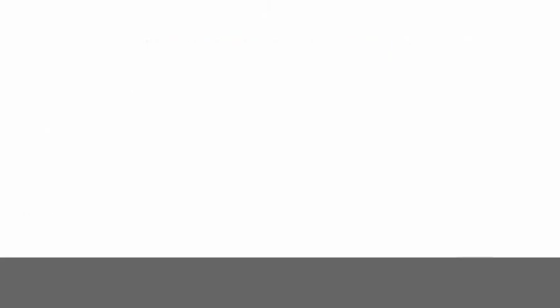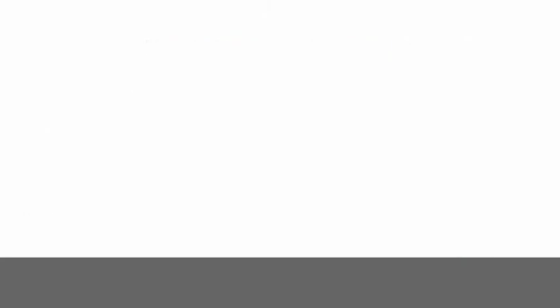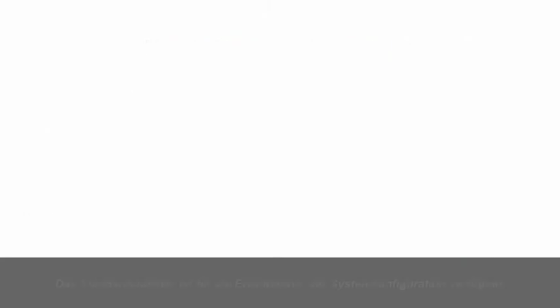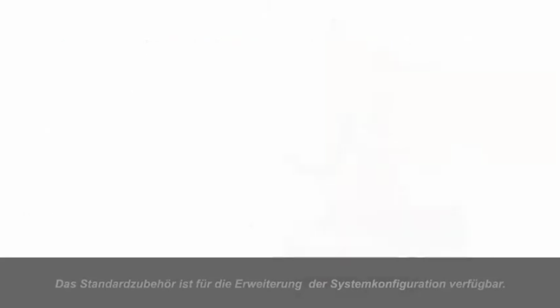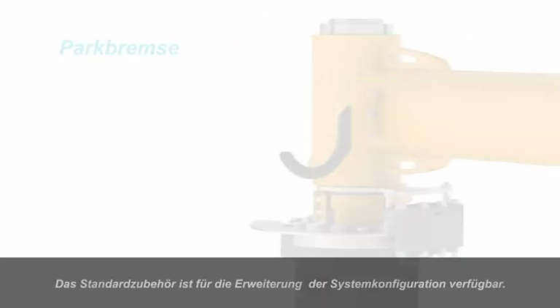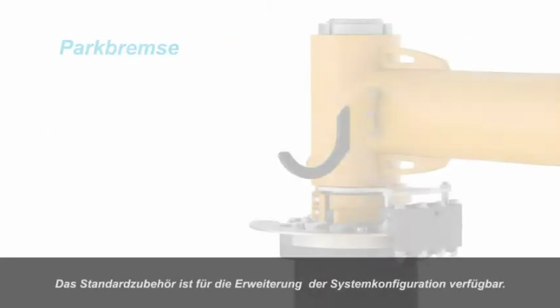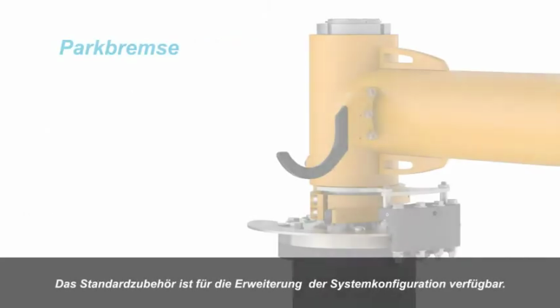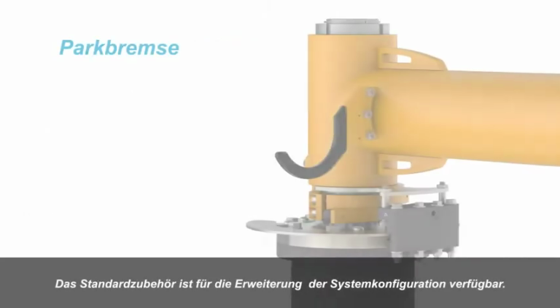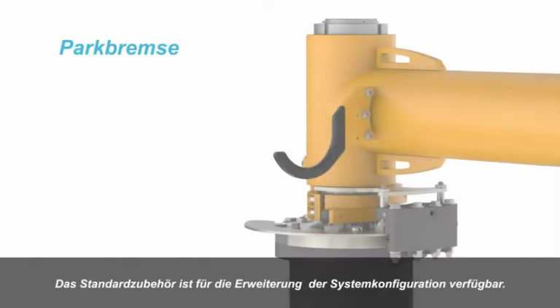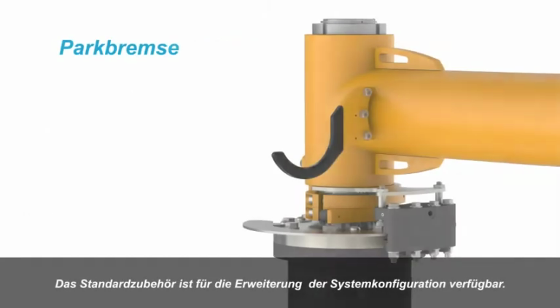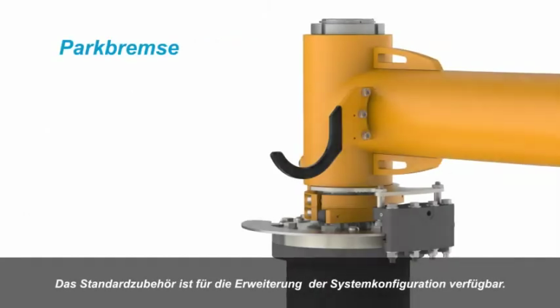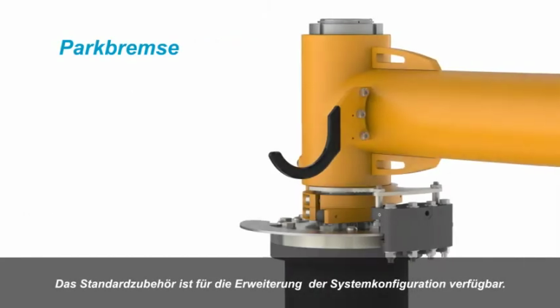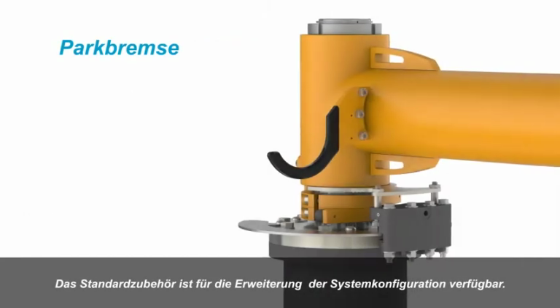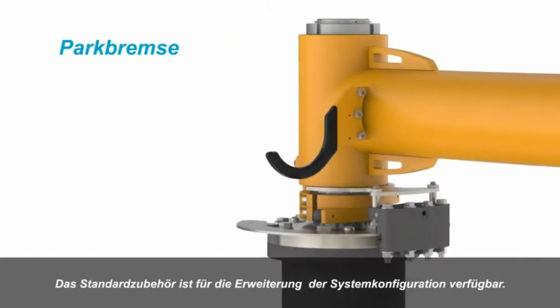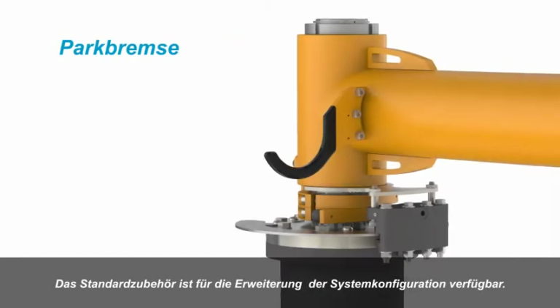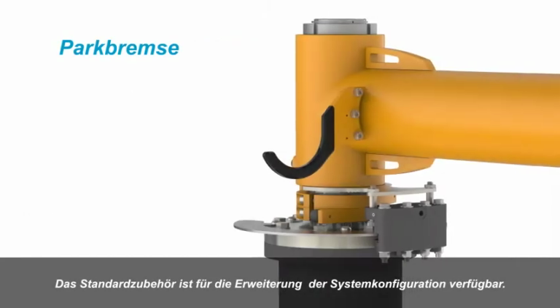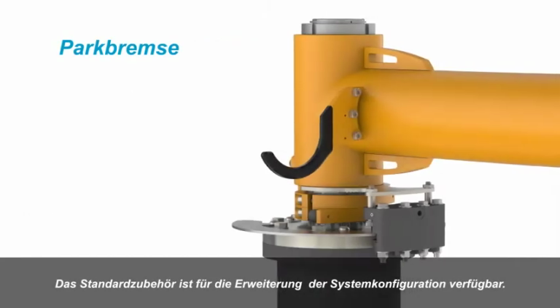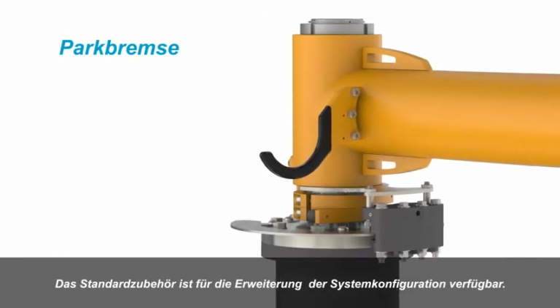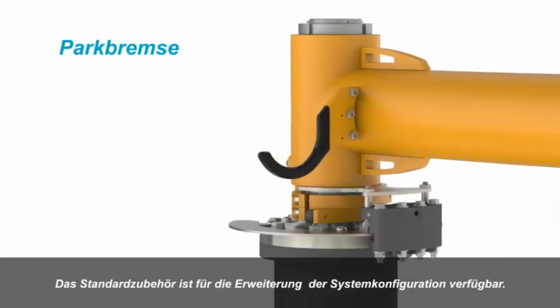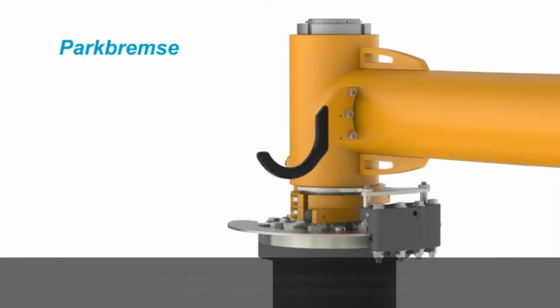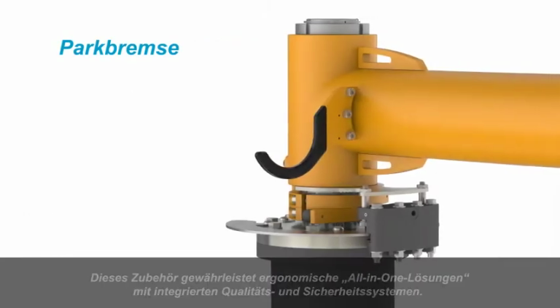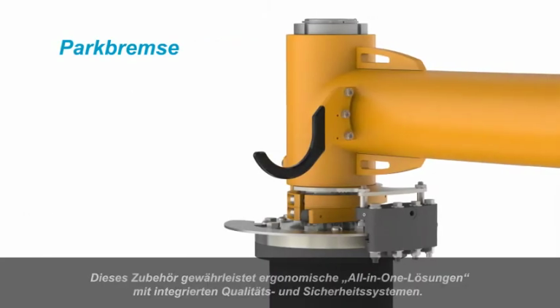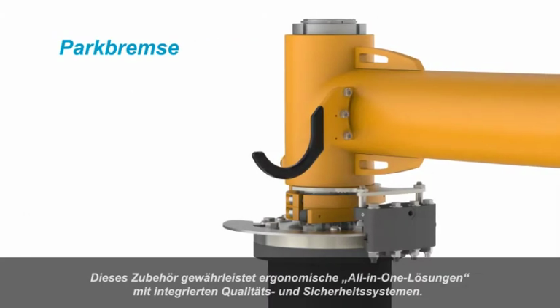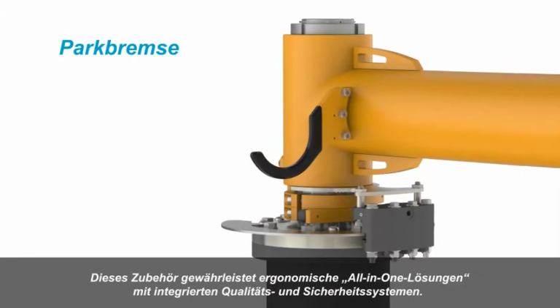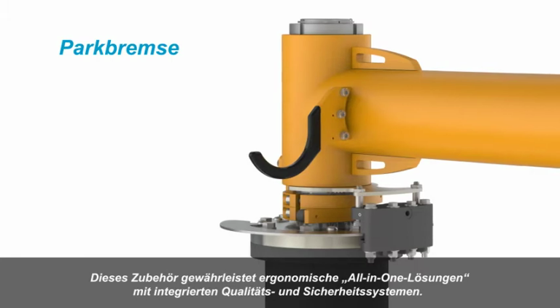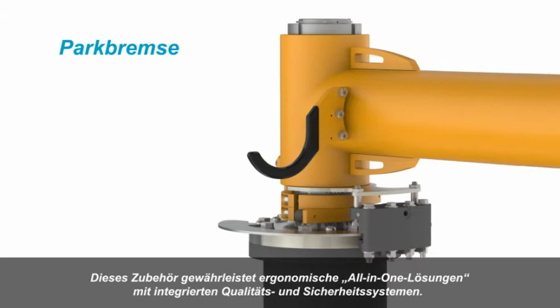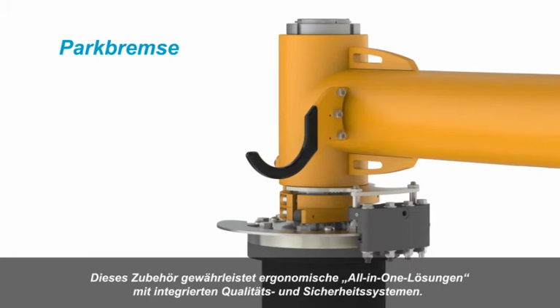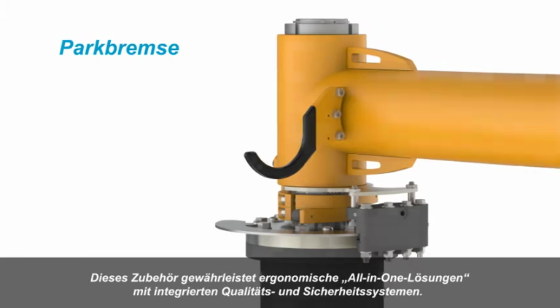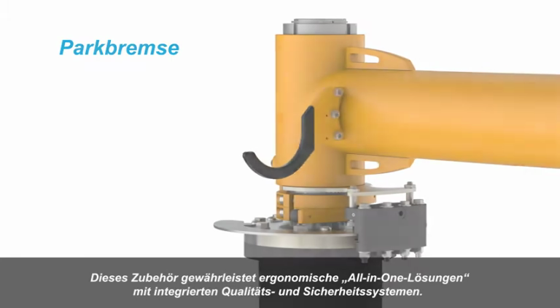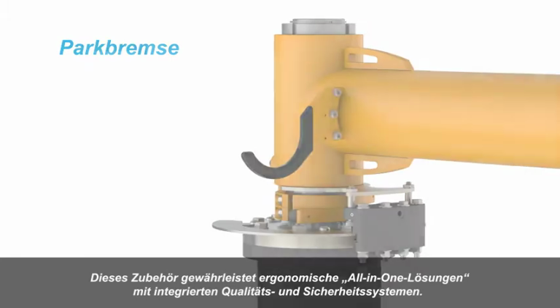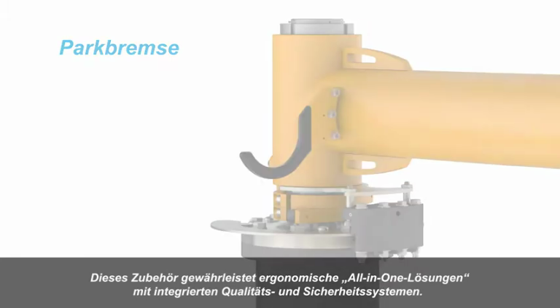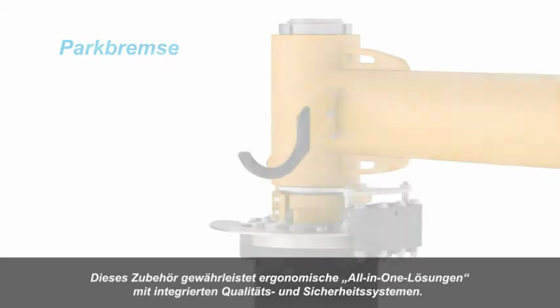Standard accessories are available to enhance system configuration. These accessories enable ergonomic, all-in-one solutions with integrated quality and safety systems.